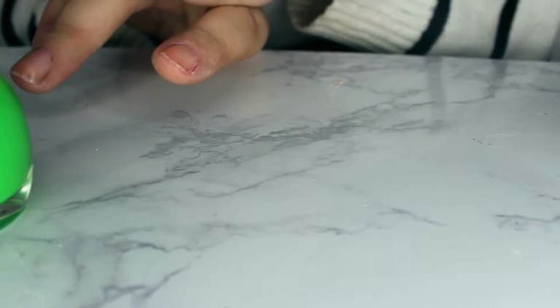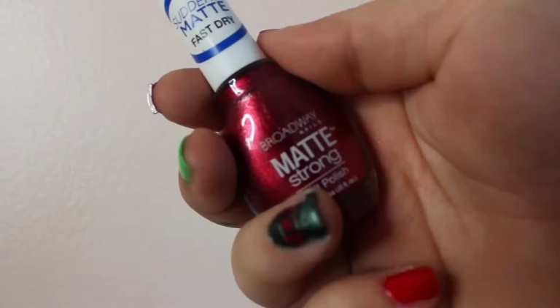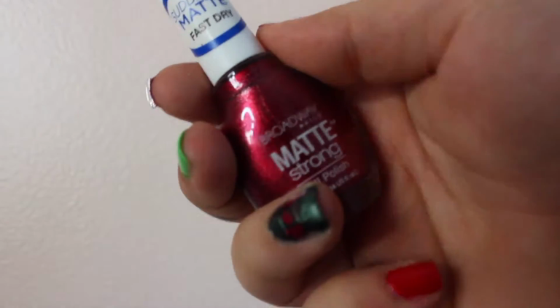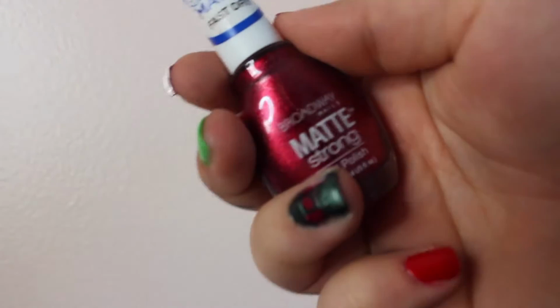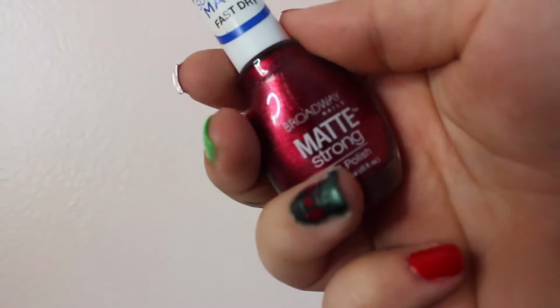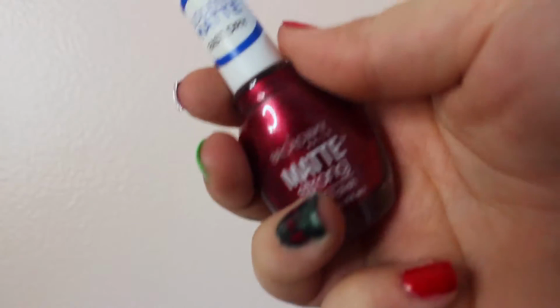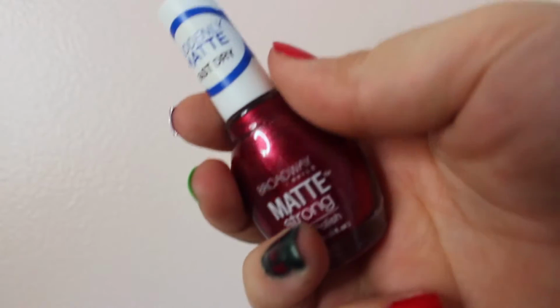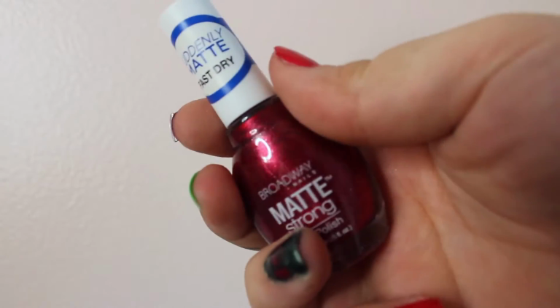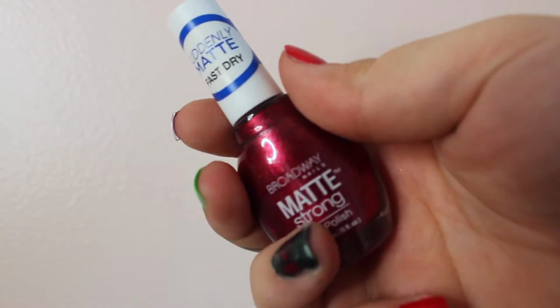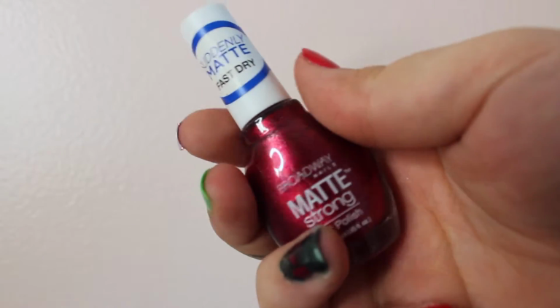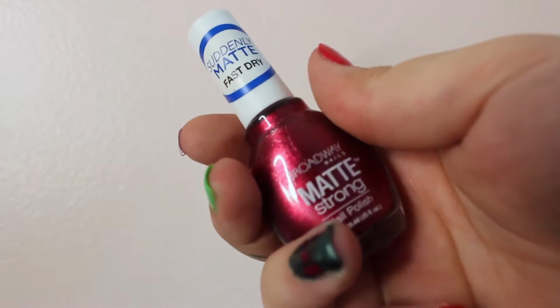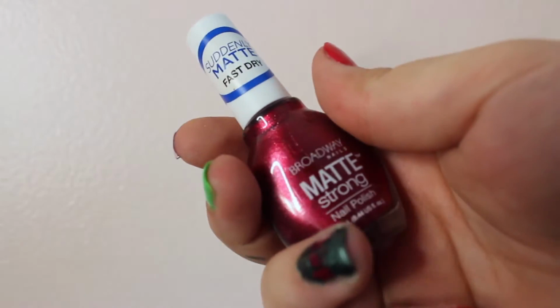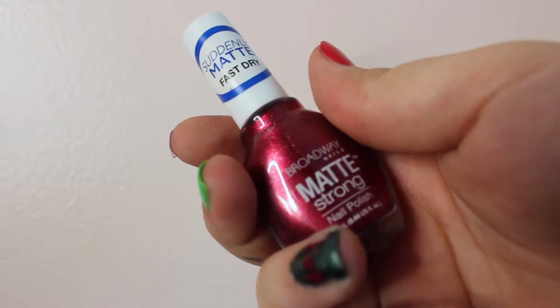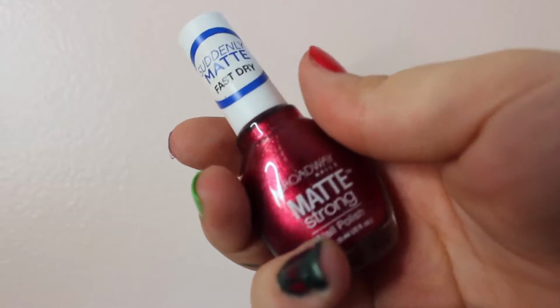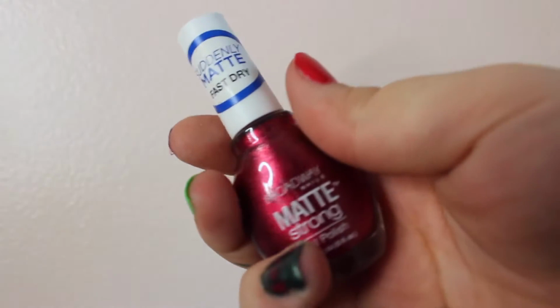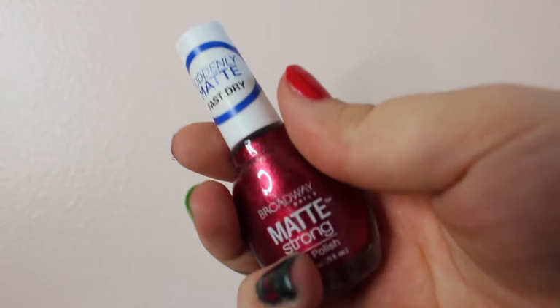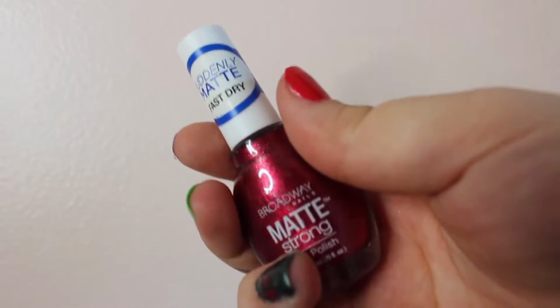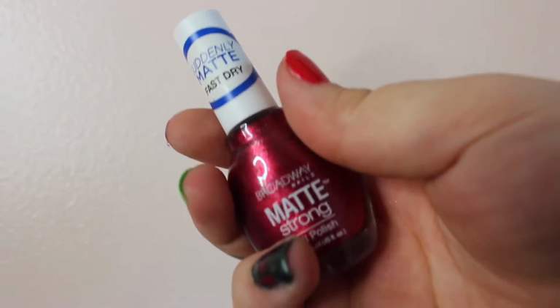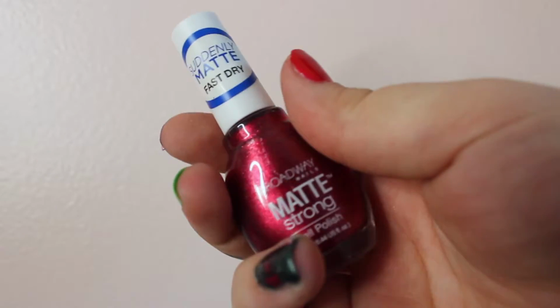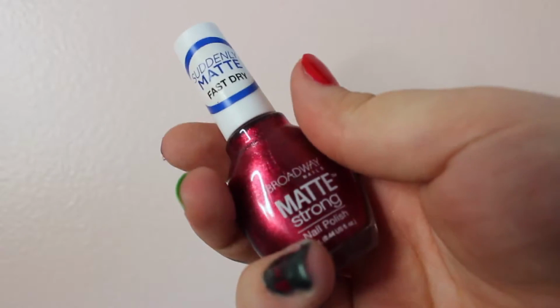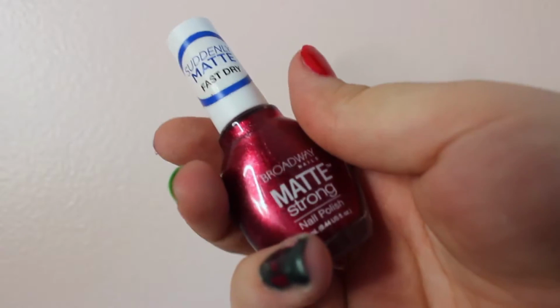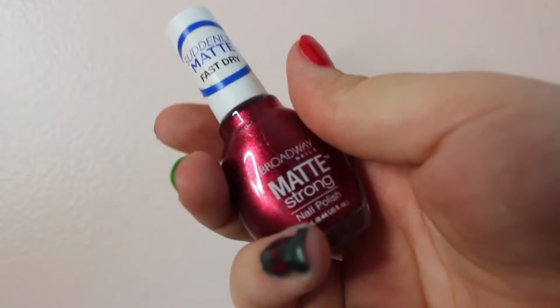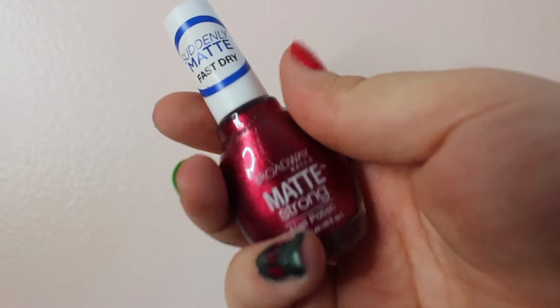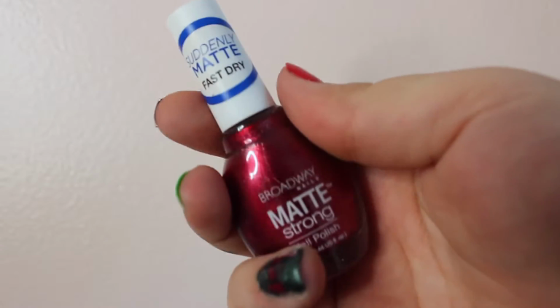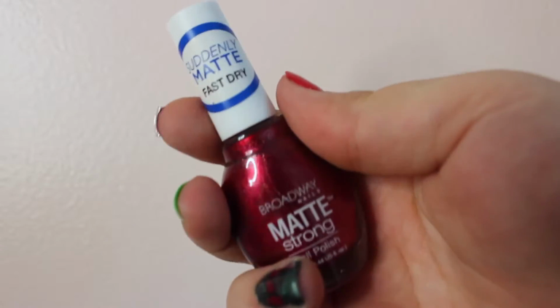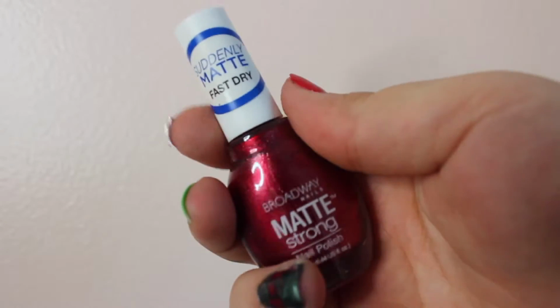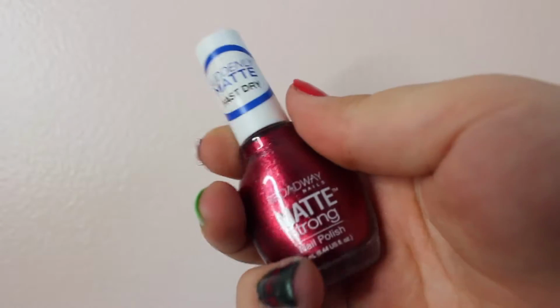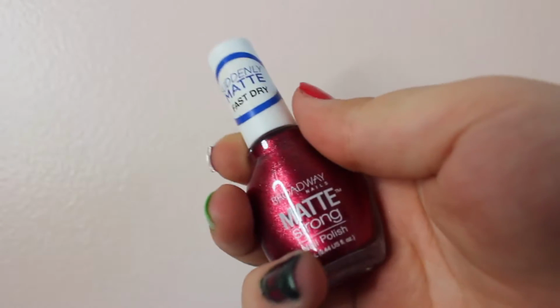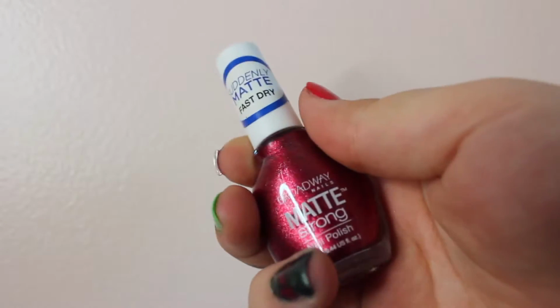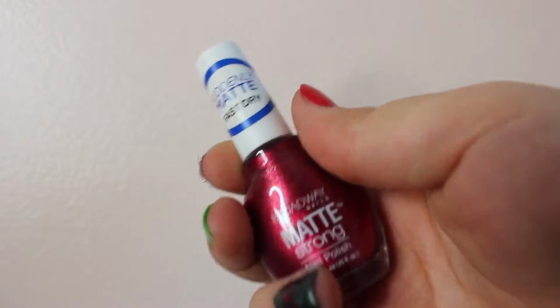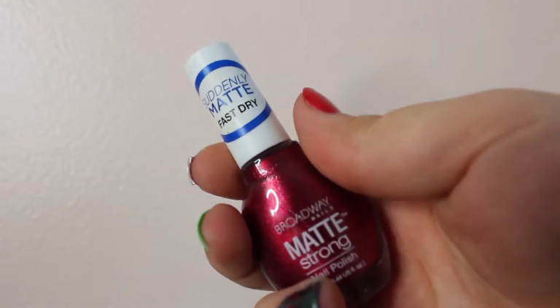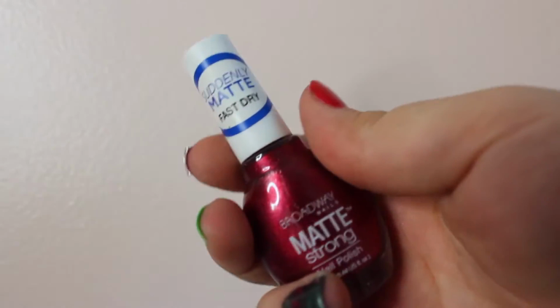Now for the pointer finger, we're going to use Broadway's Matt Strong in Passionate Love.